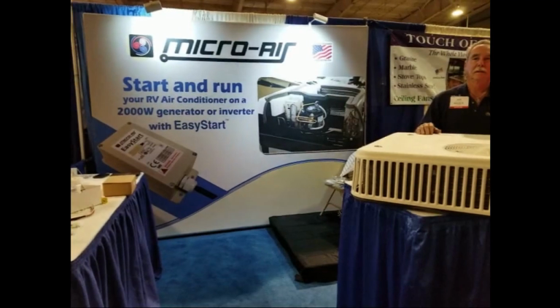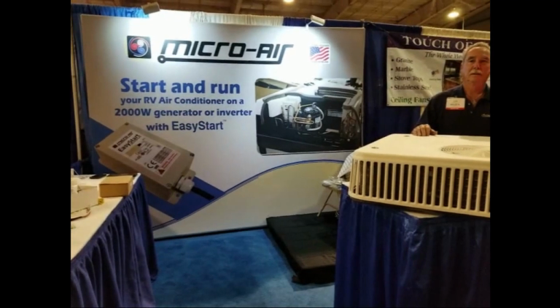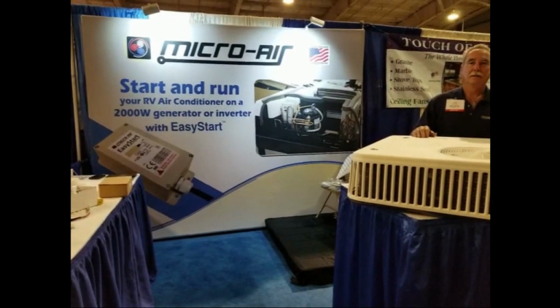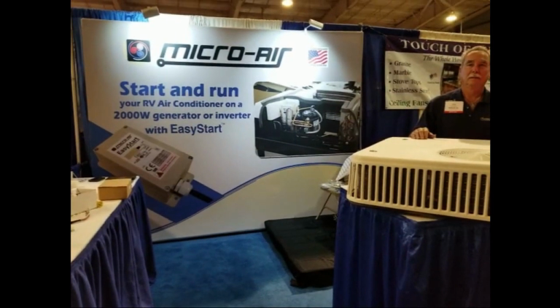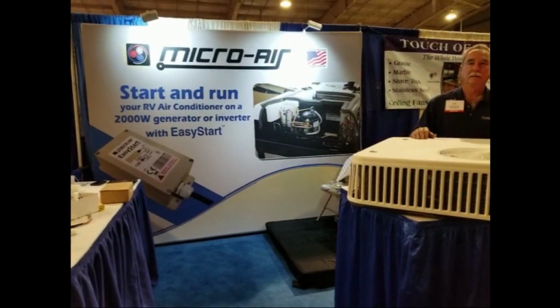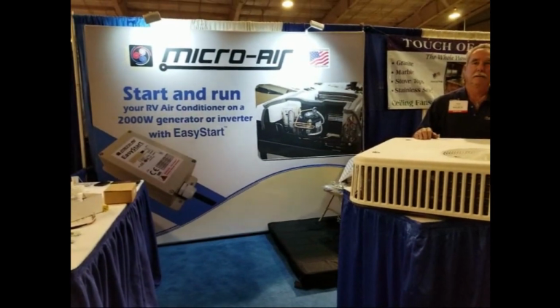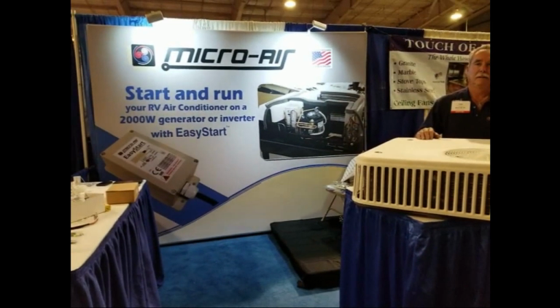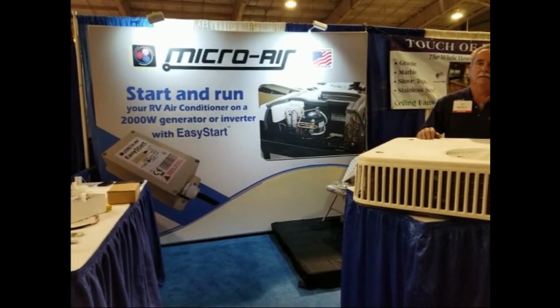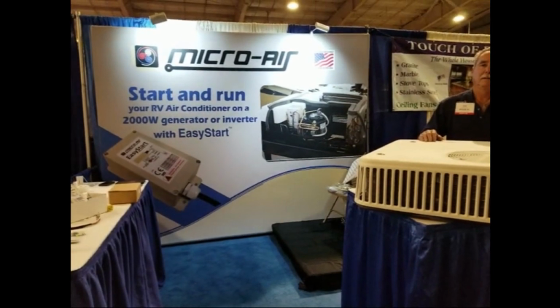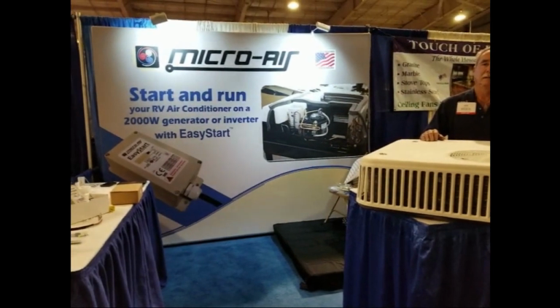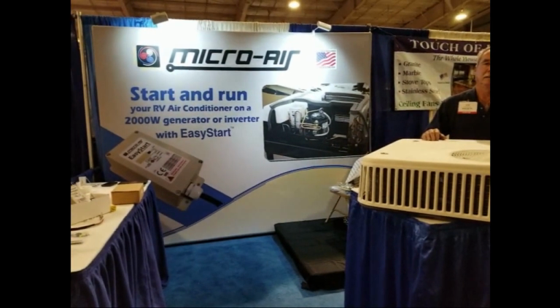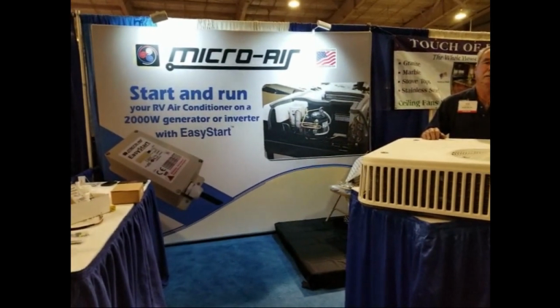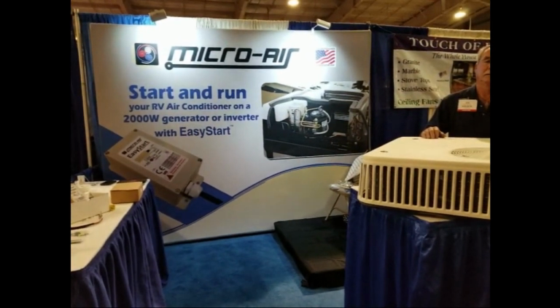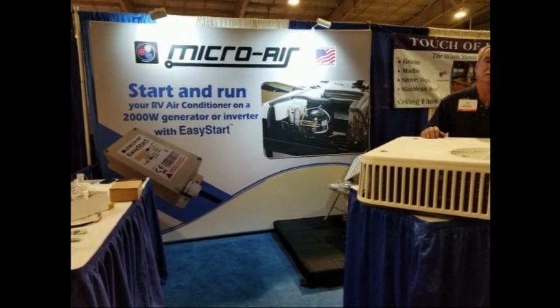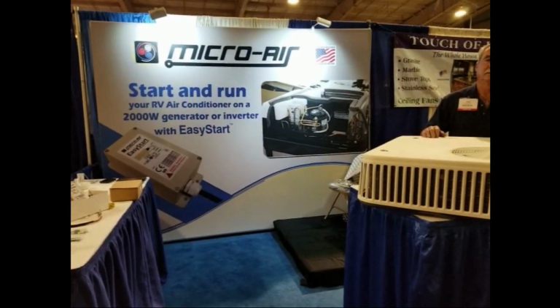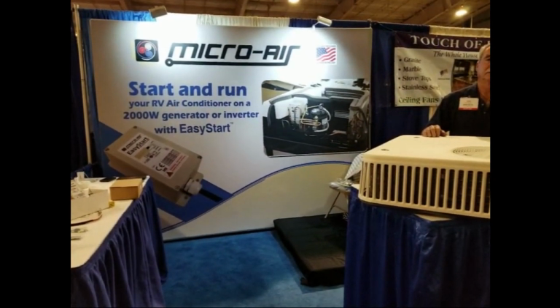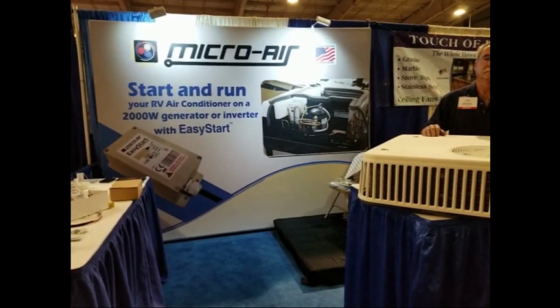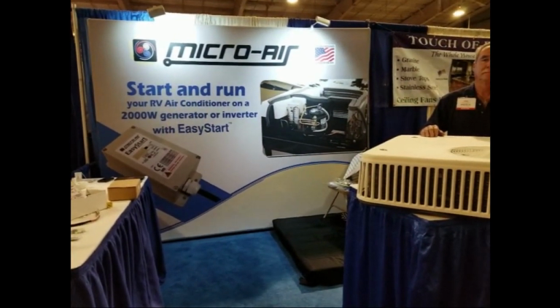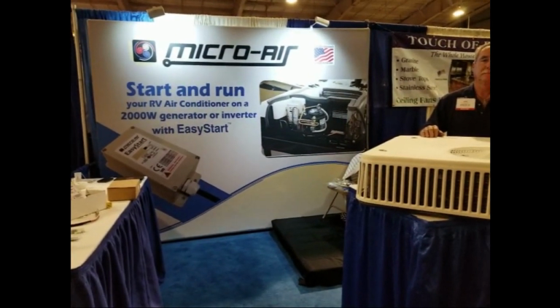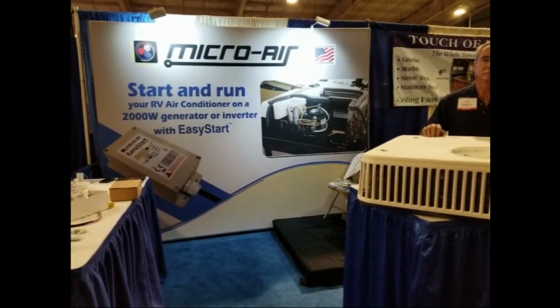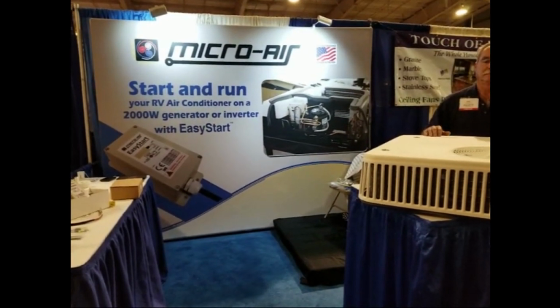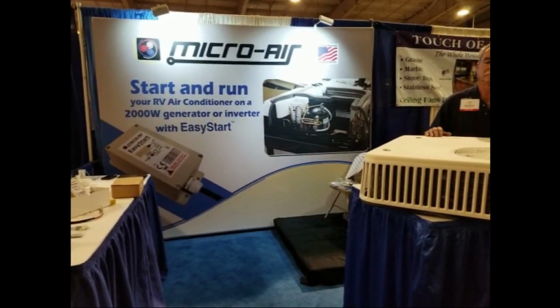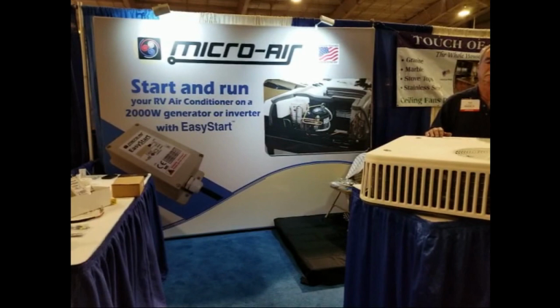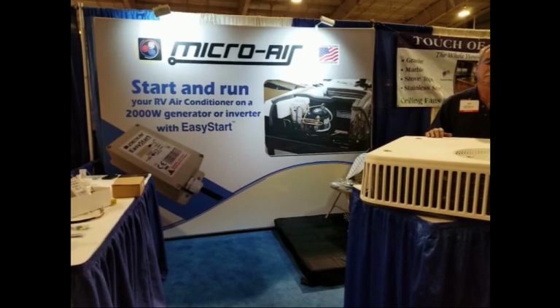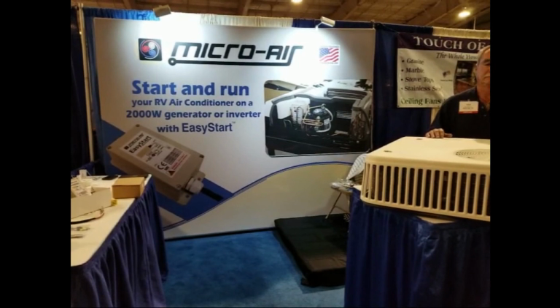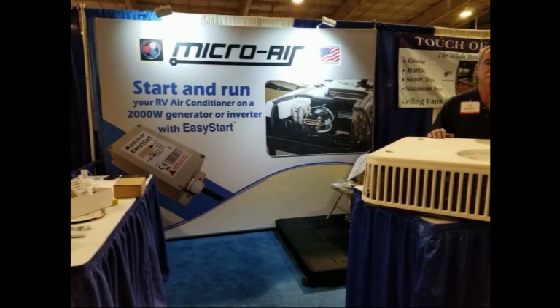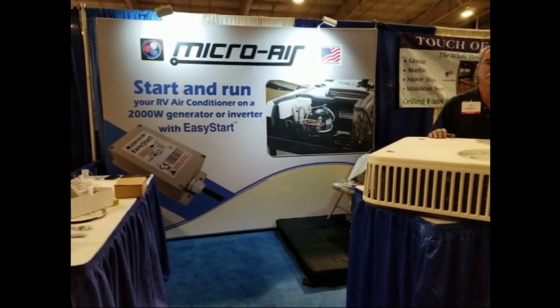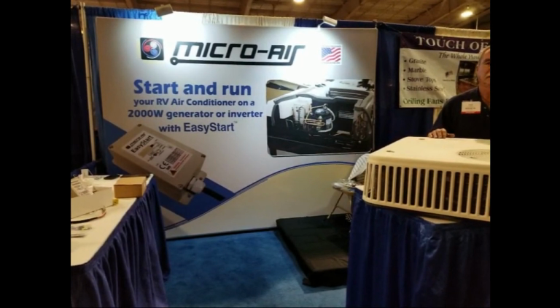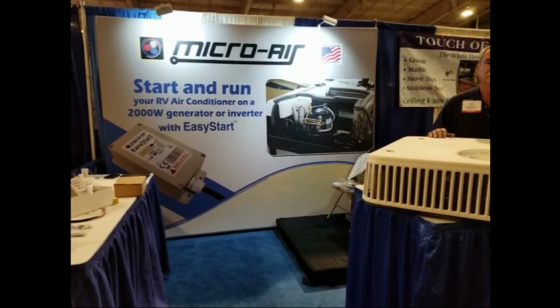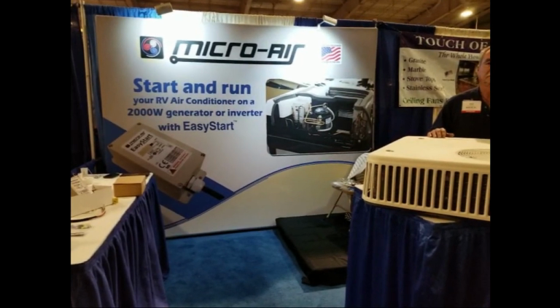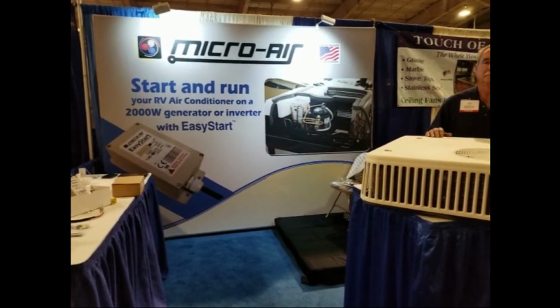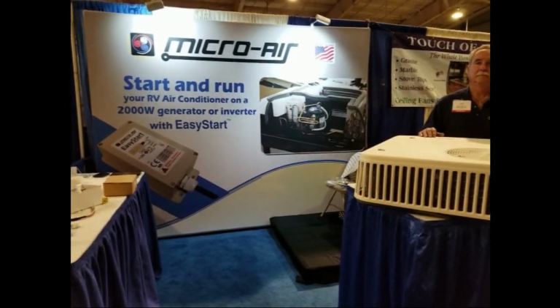Hi, I'm here at the Tampa RV Super Show in Tampa, Florida at the Microware booth with Ted Wissman.